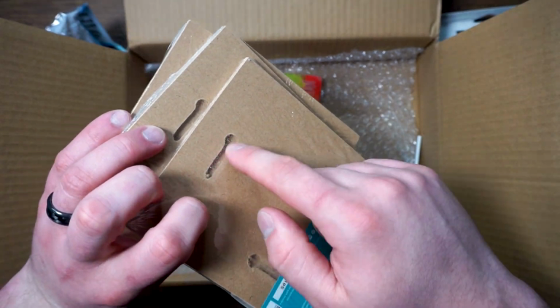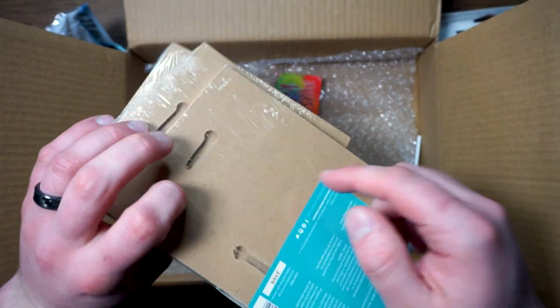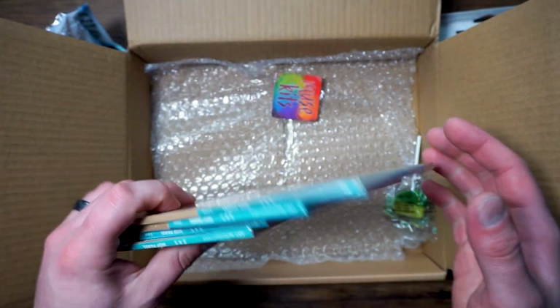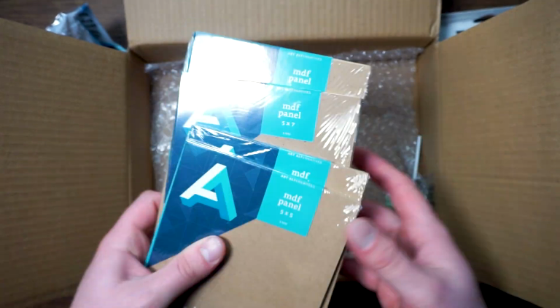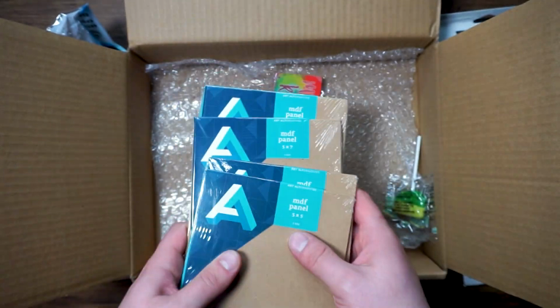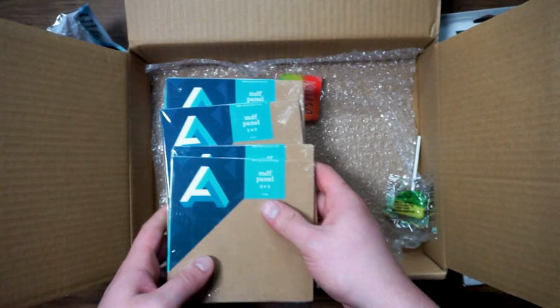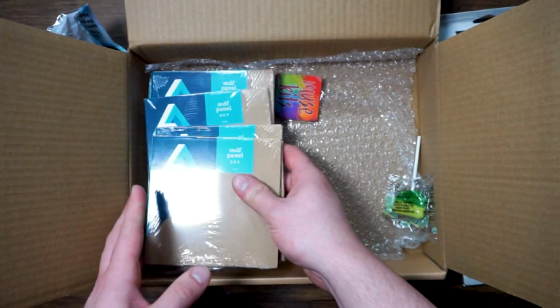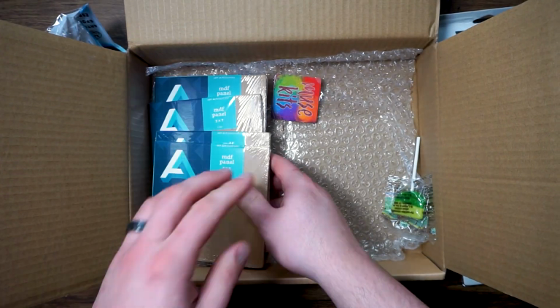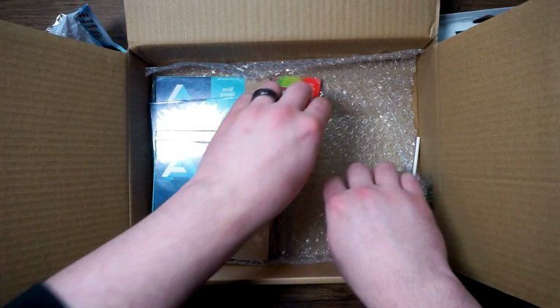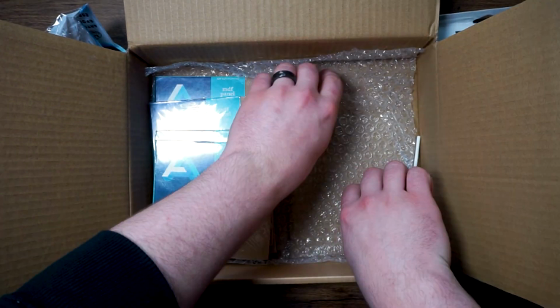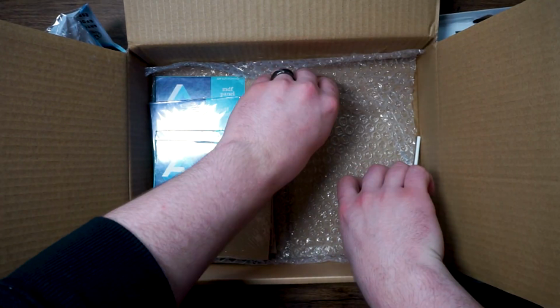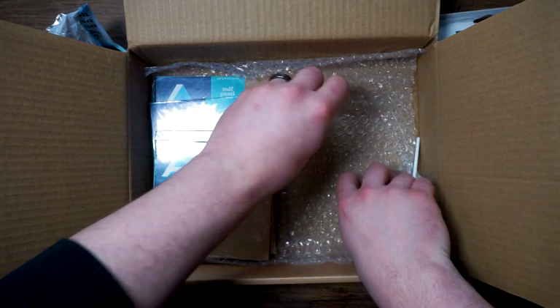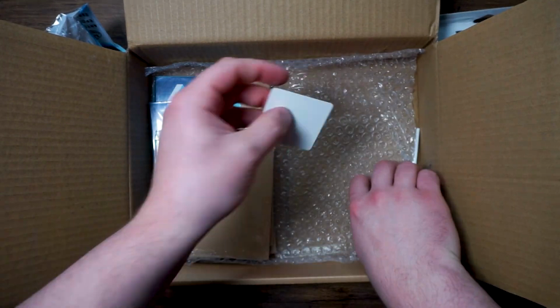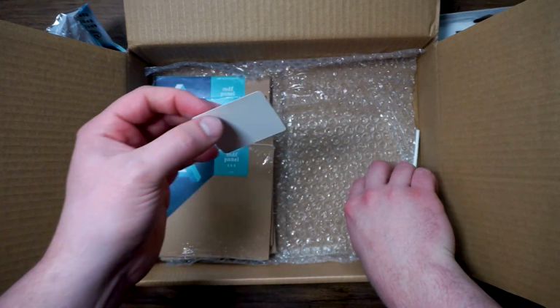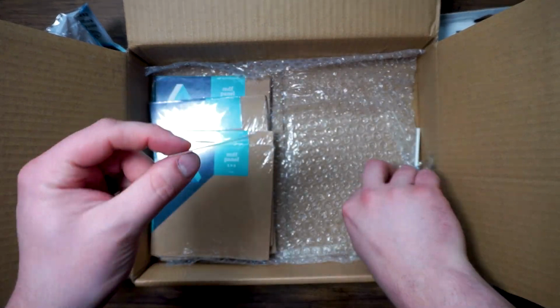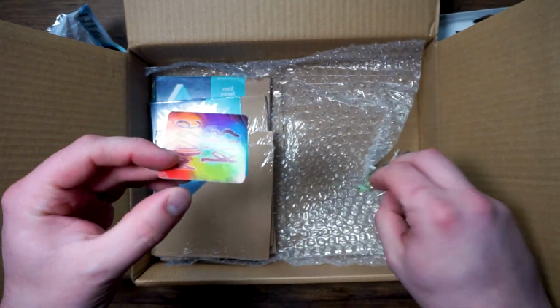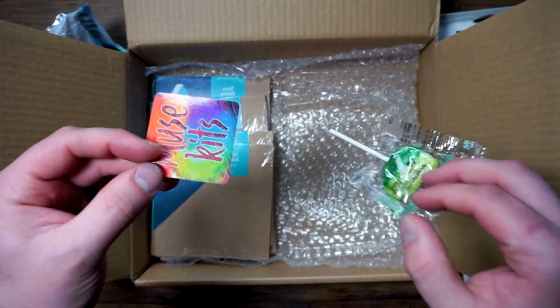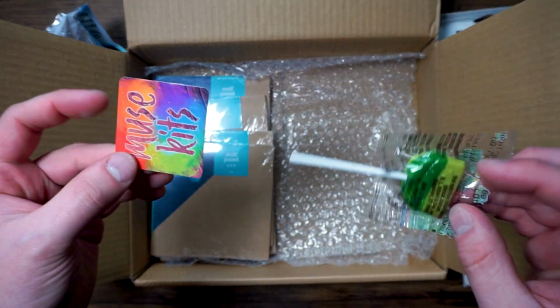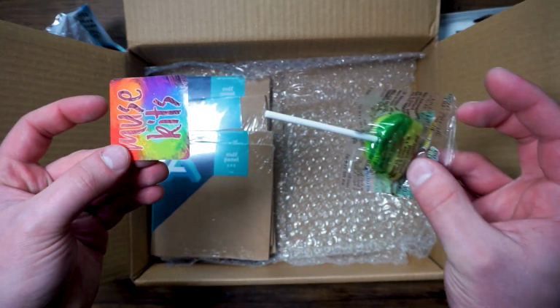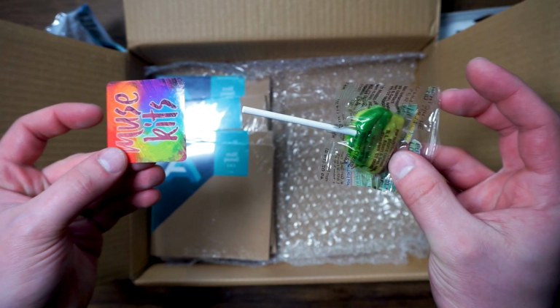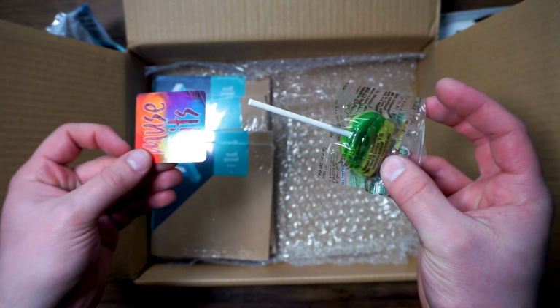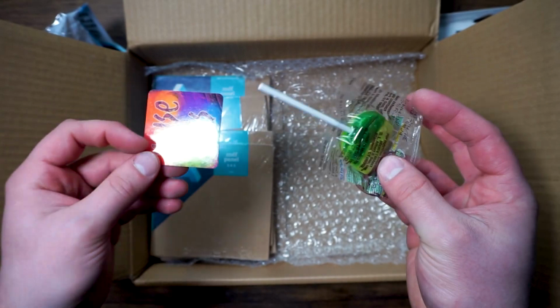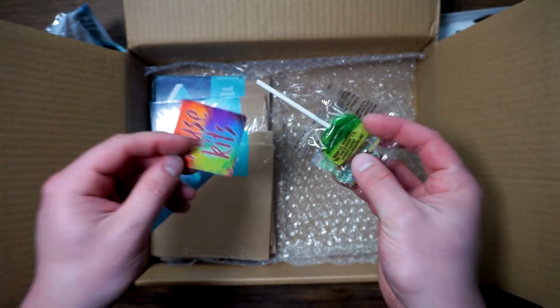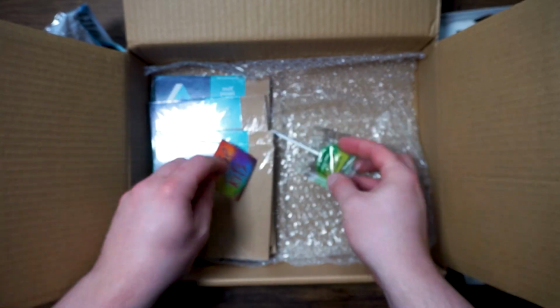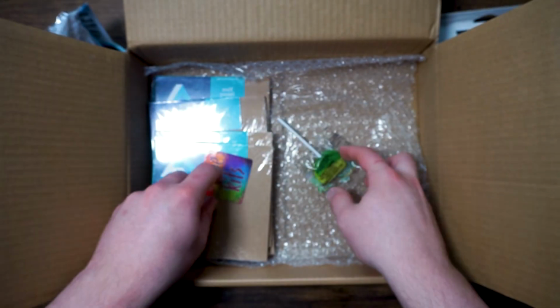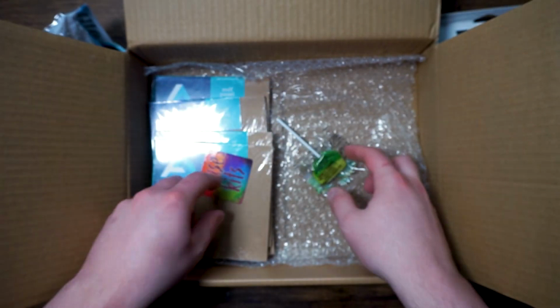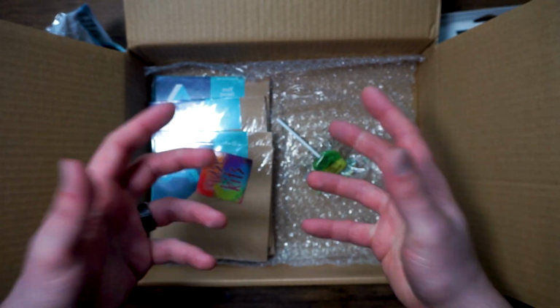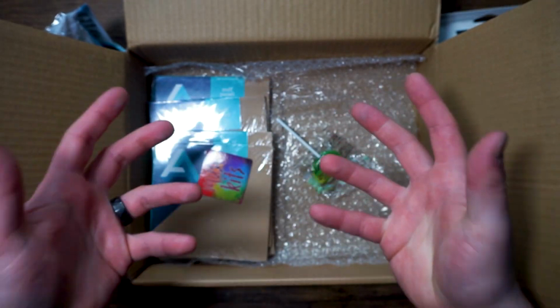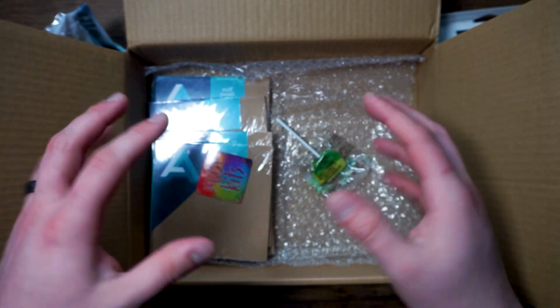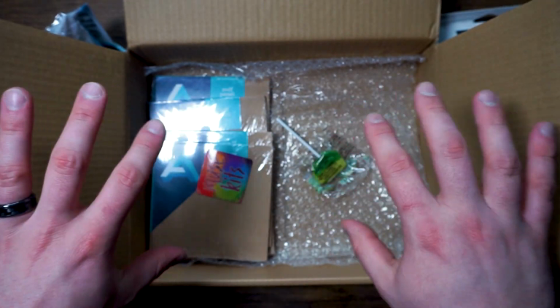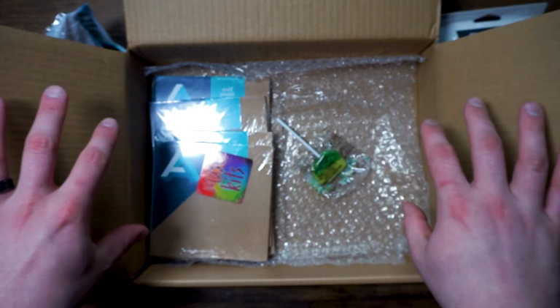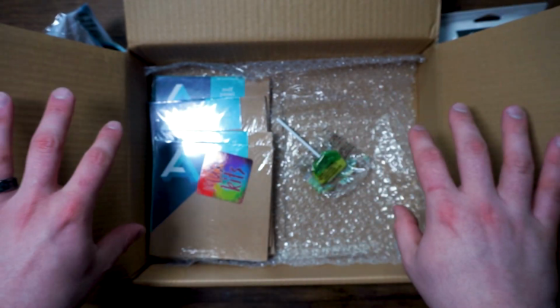That is everything in our box — except of course our sticker and candy — but let's get everything out and see what we can create using these materials.